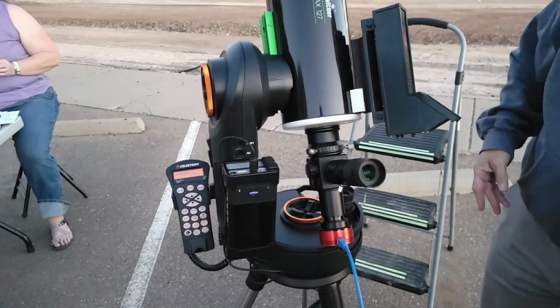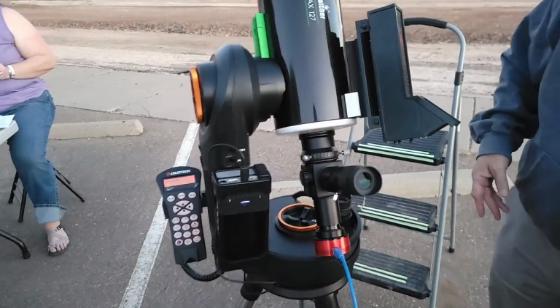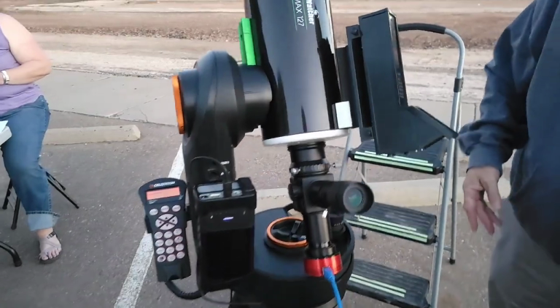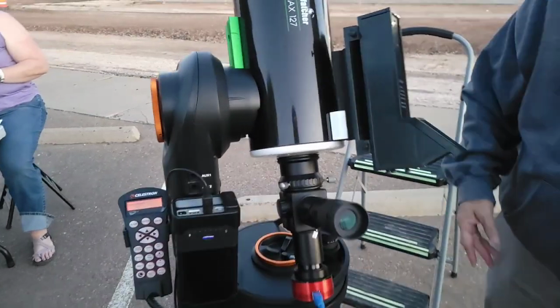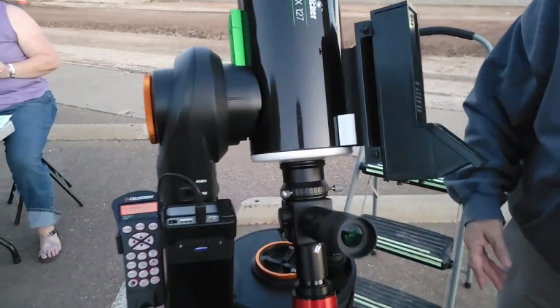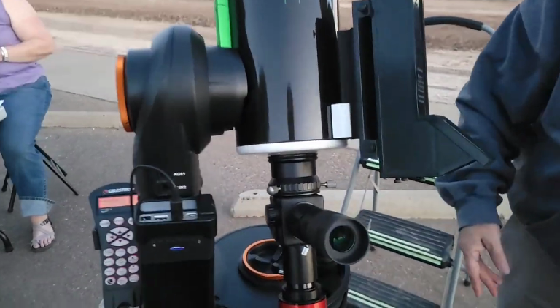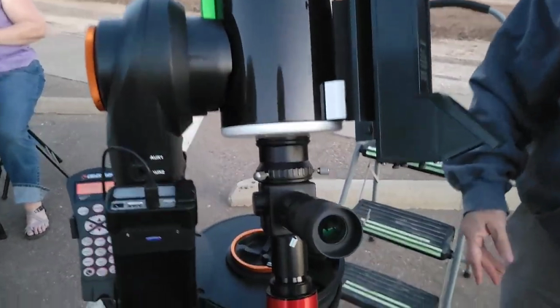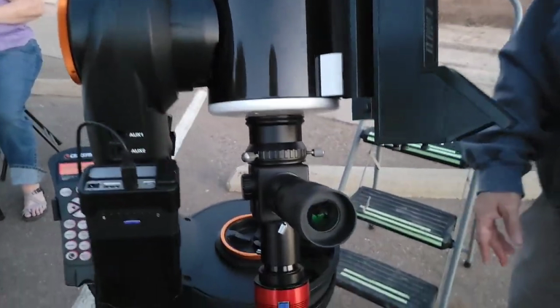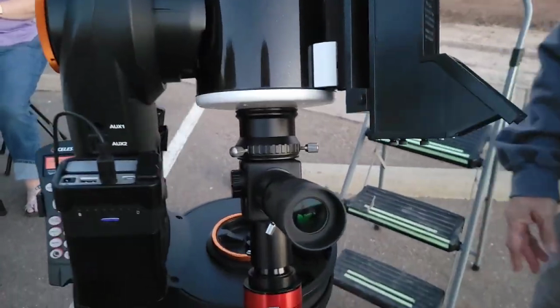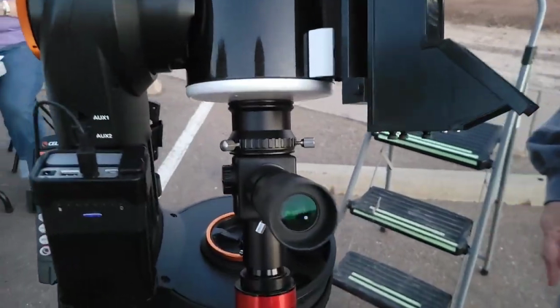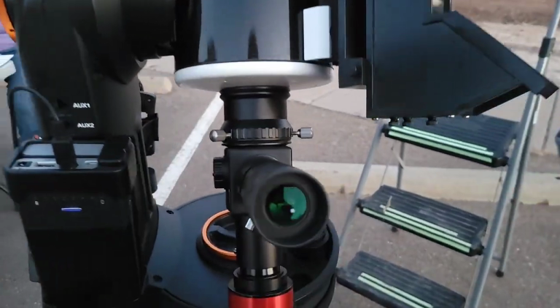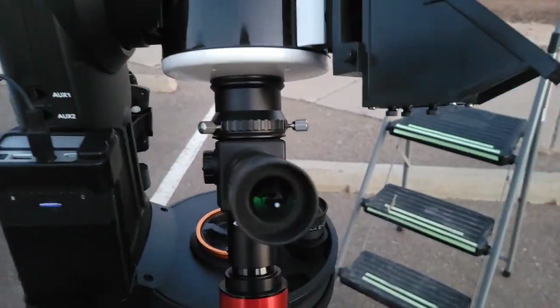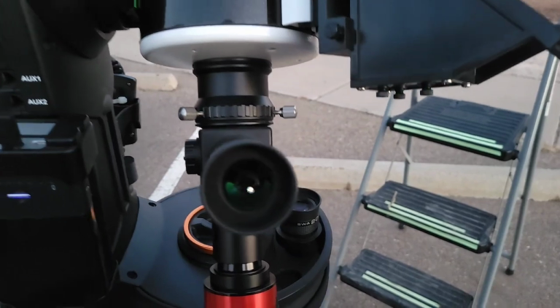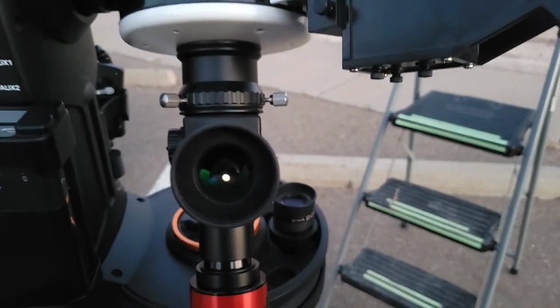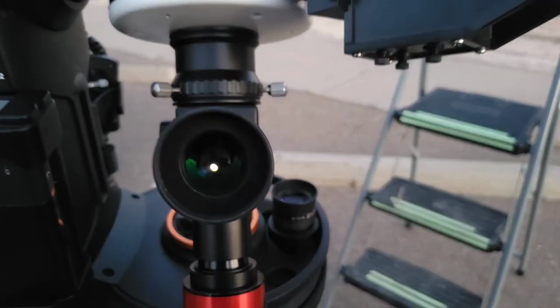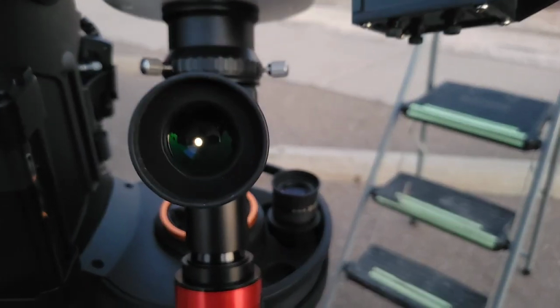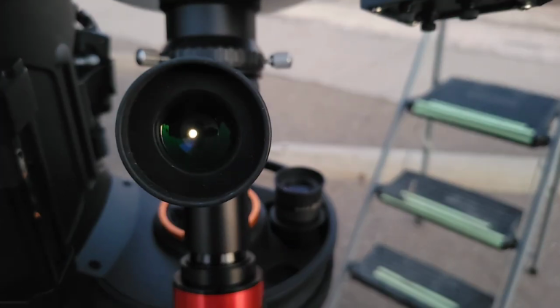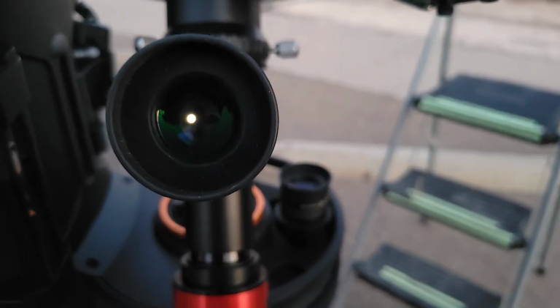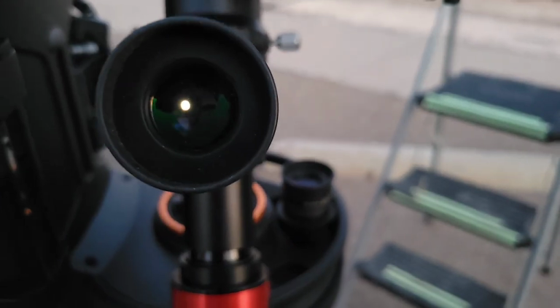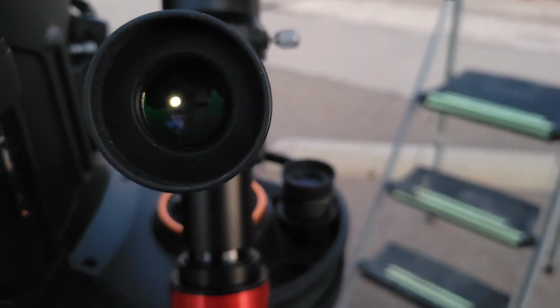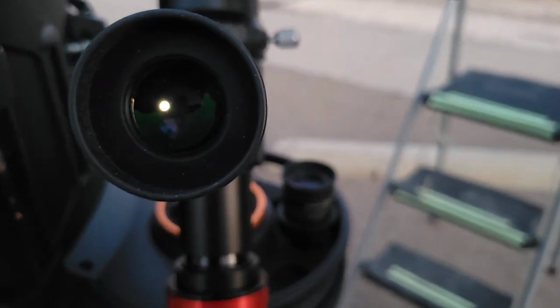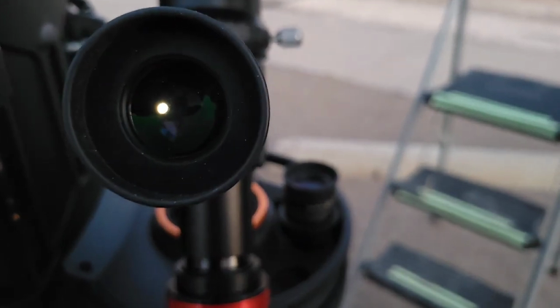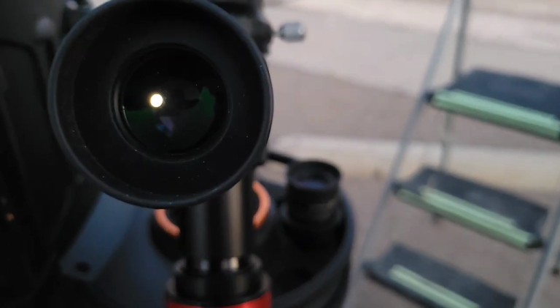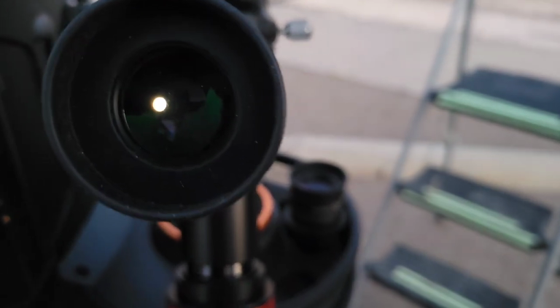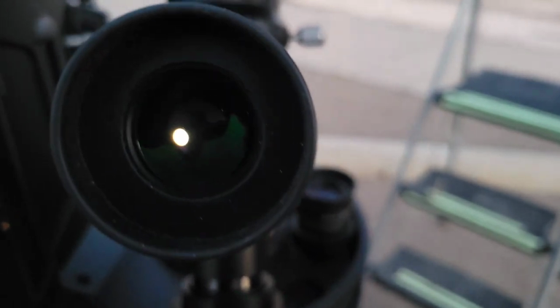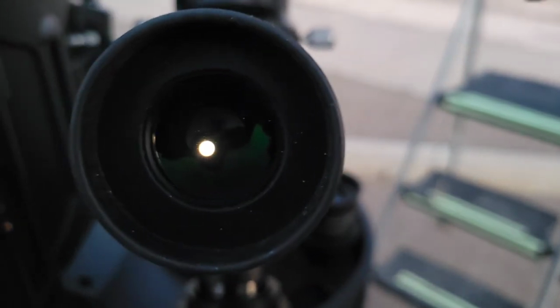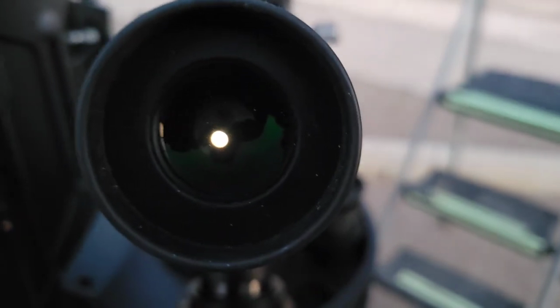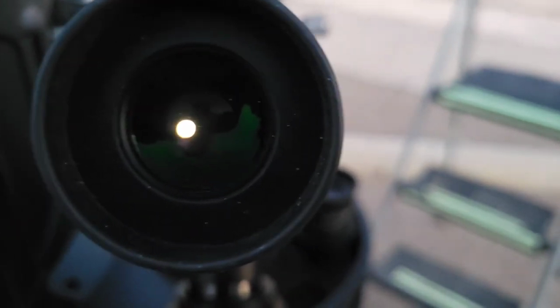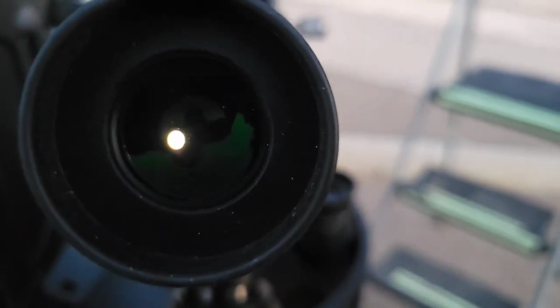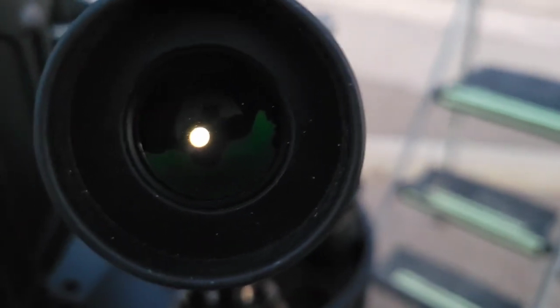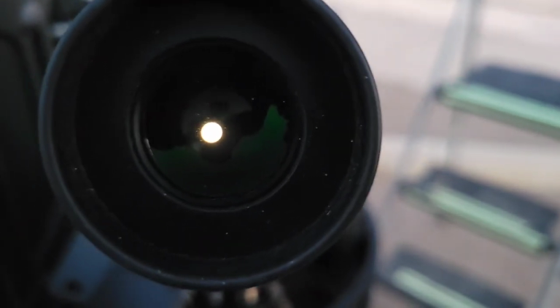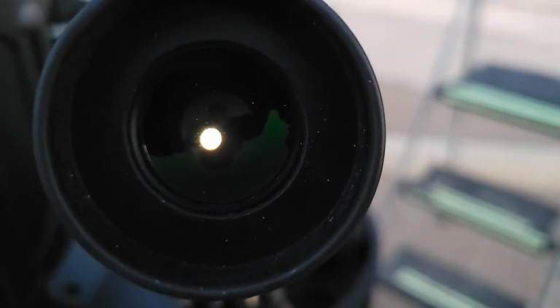Here we're trying to get a camera view through the telescope. You can move that chair out of the way just to make it look better. Is there a spotter scope?